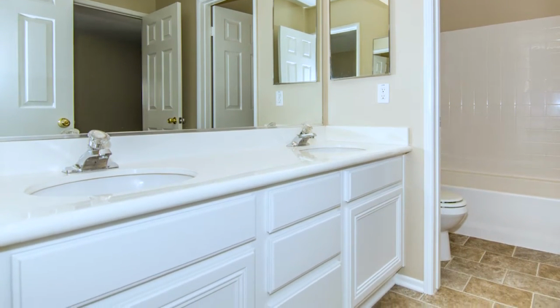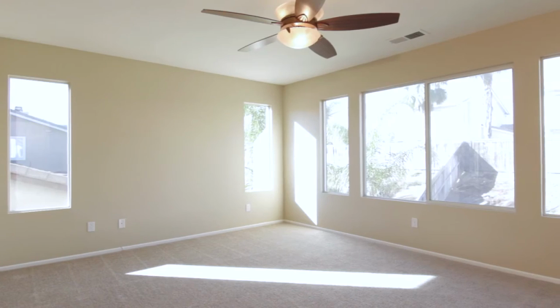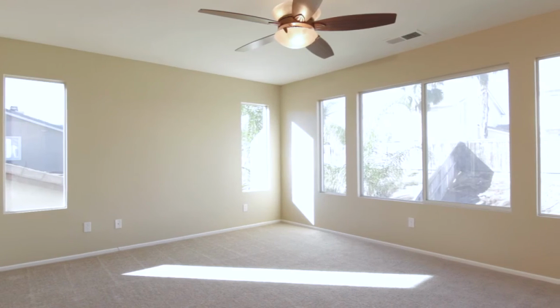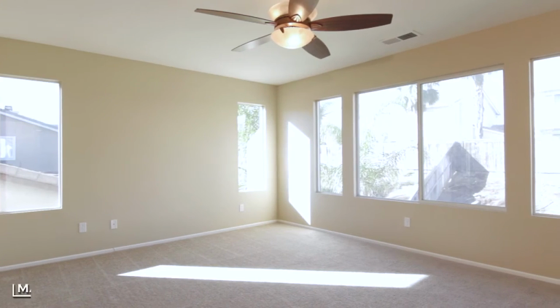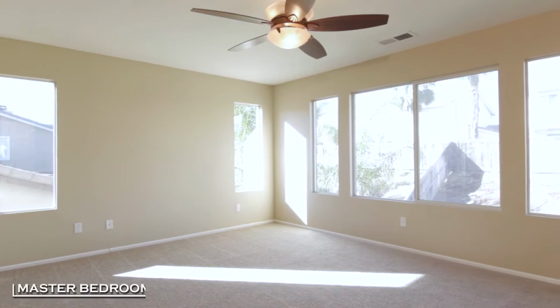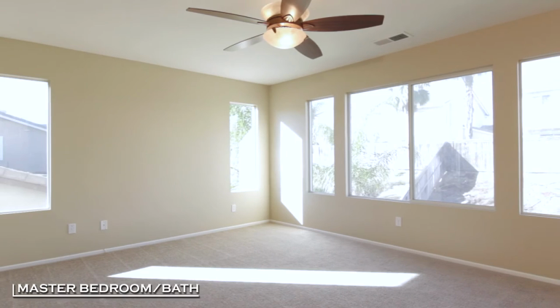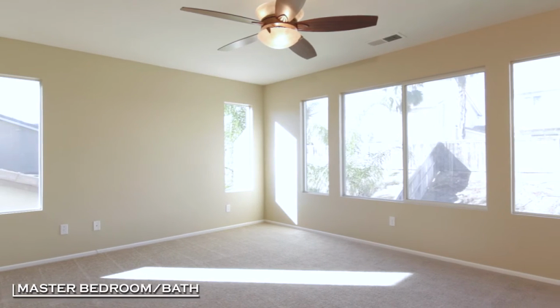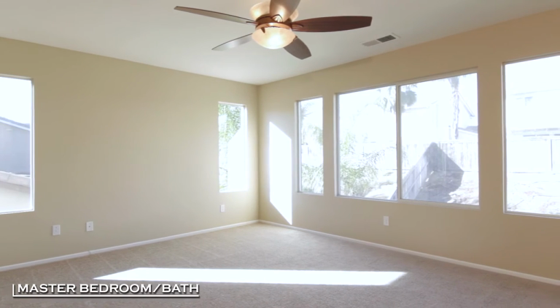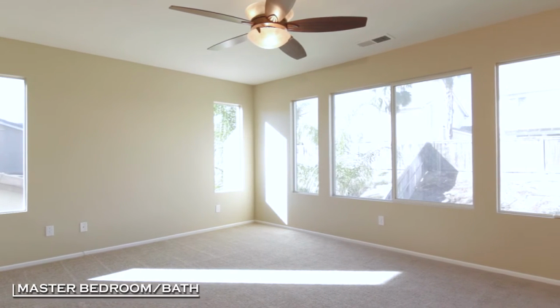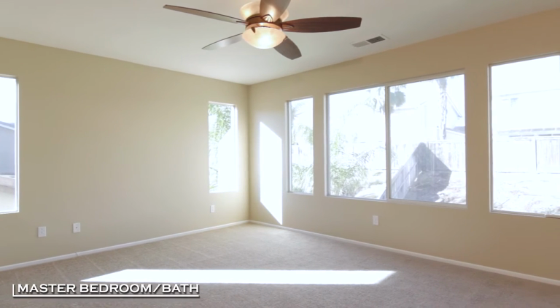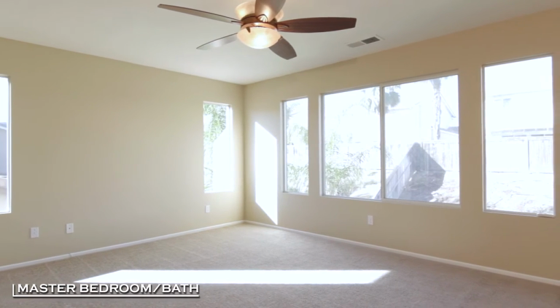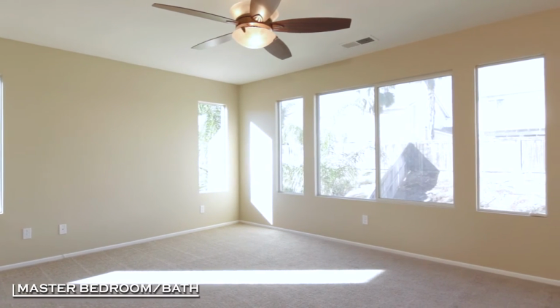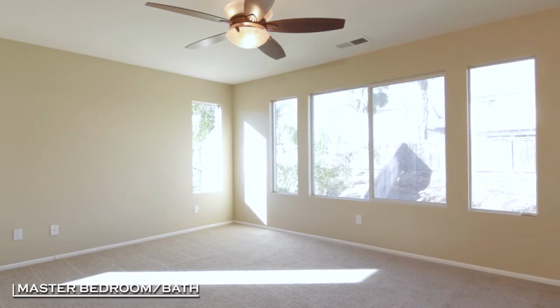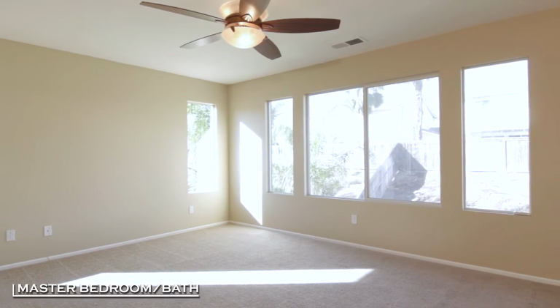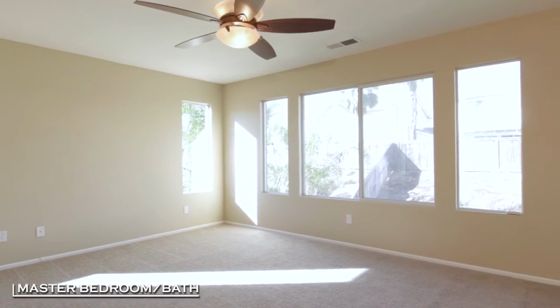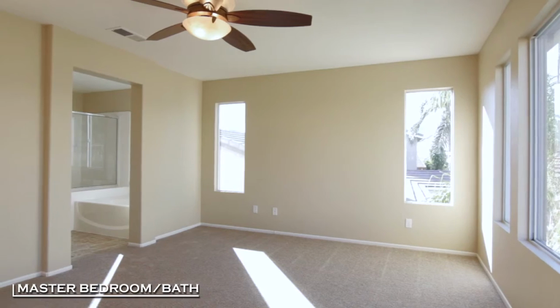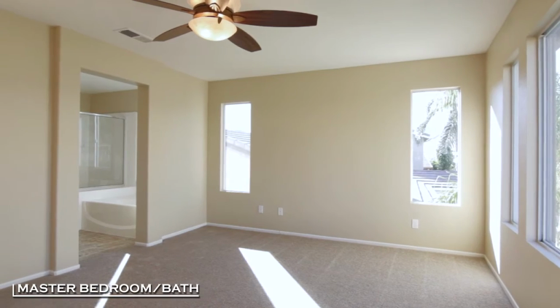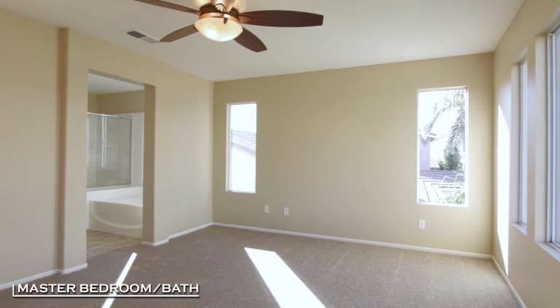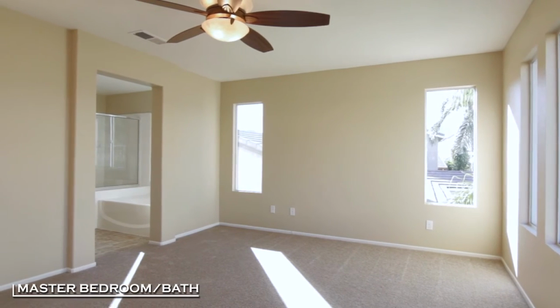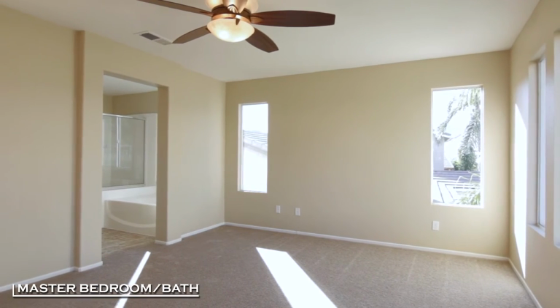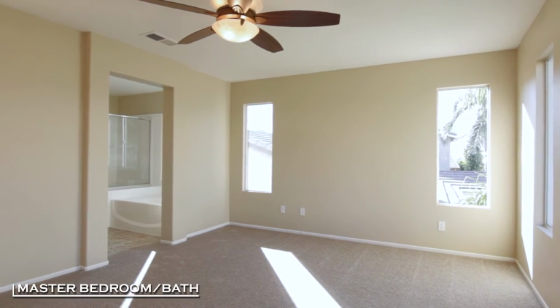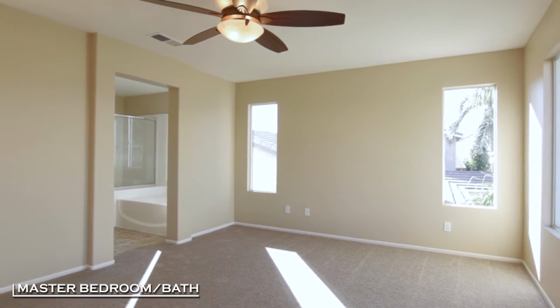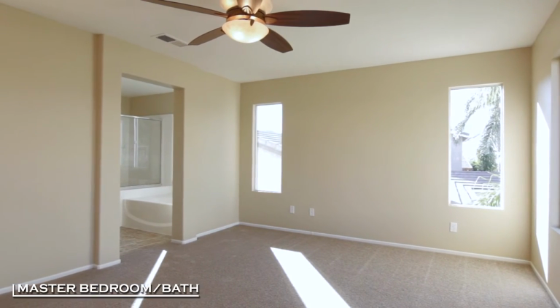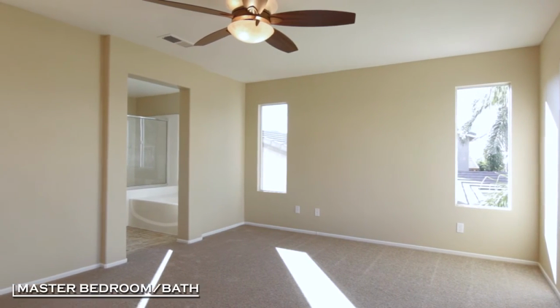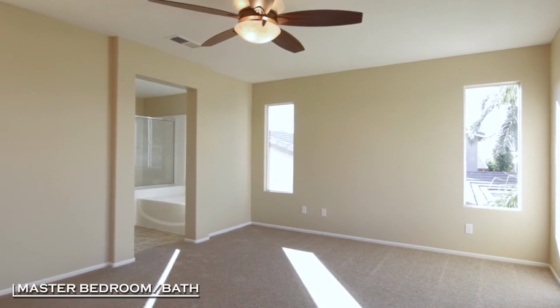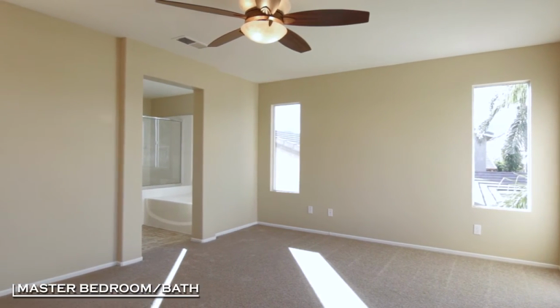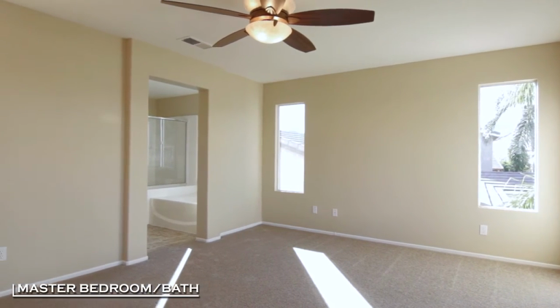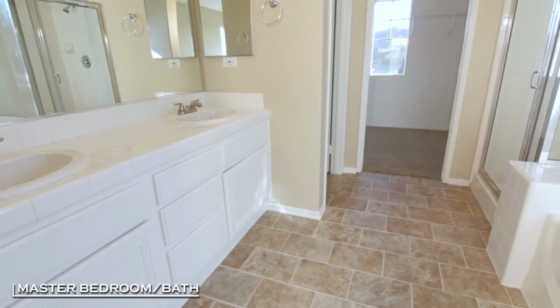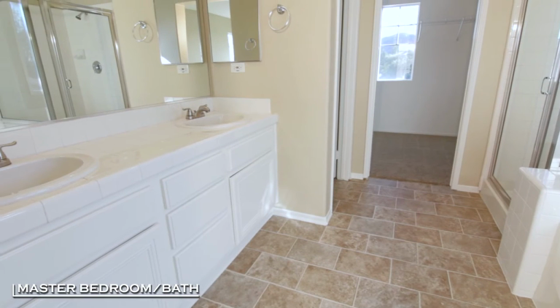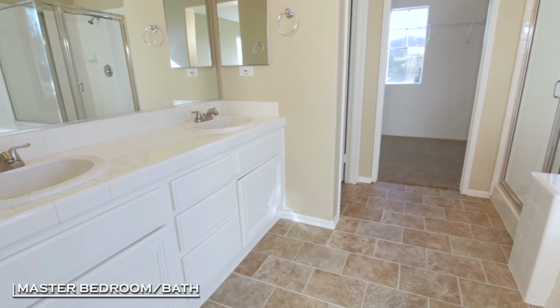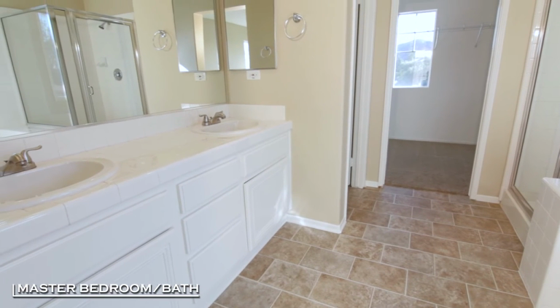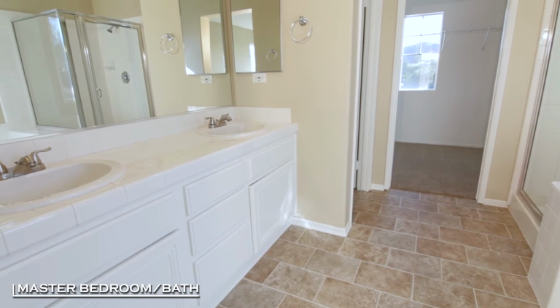The master is spacious with a private master suite bathroom, dual sinks, separate tub and shower, and a large walk-in closet.